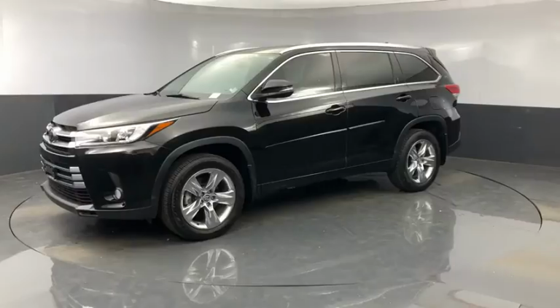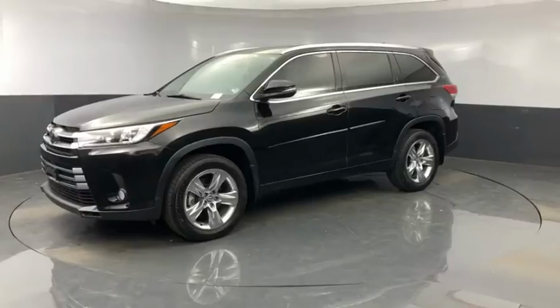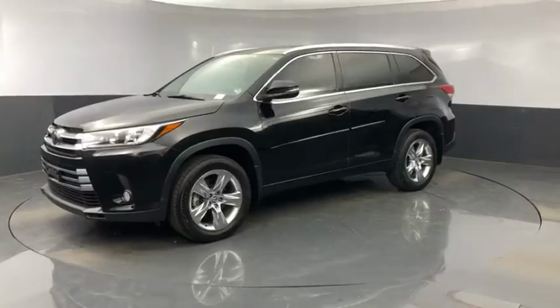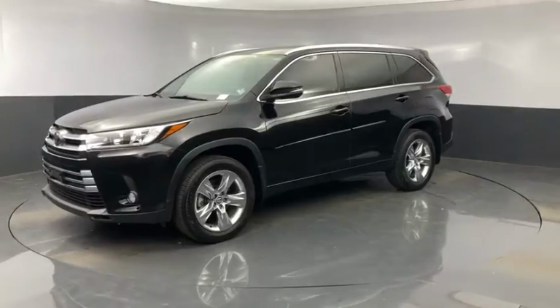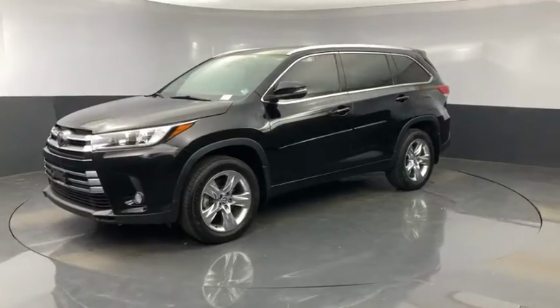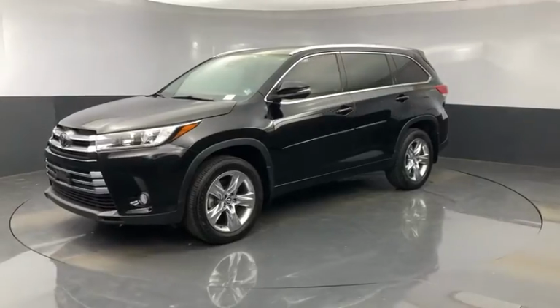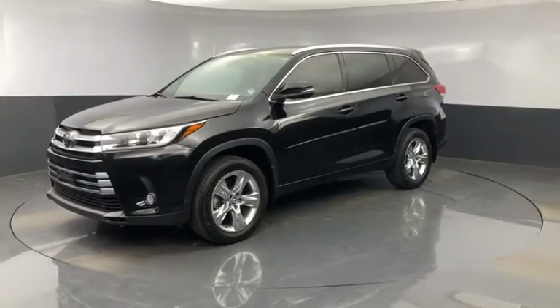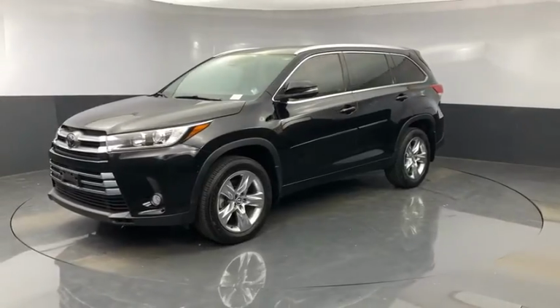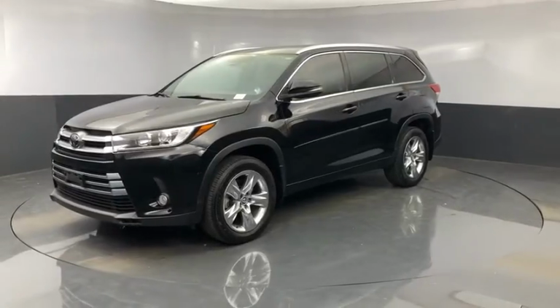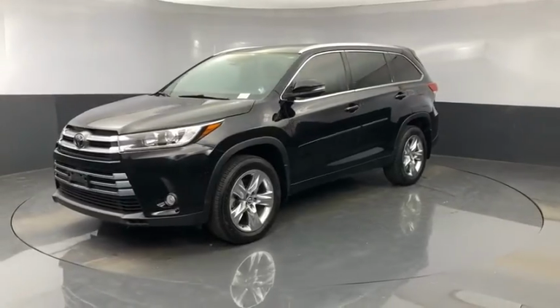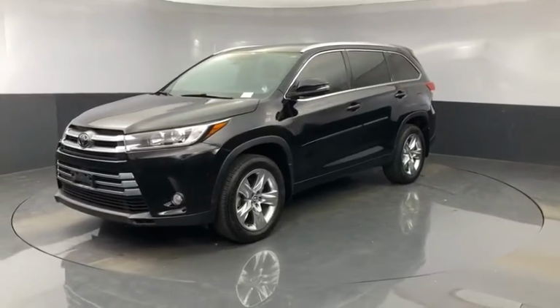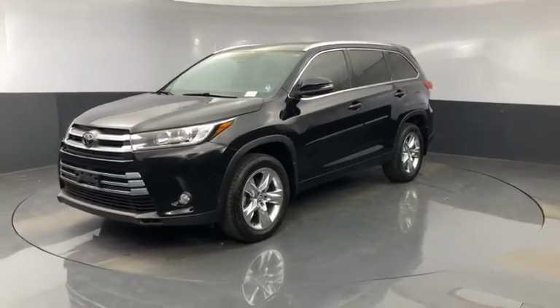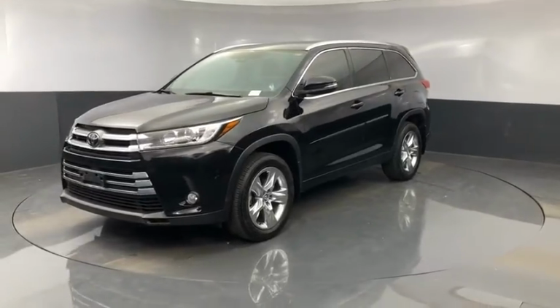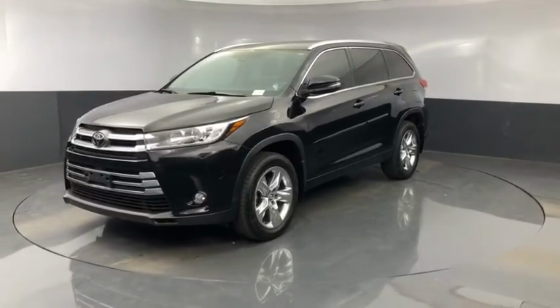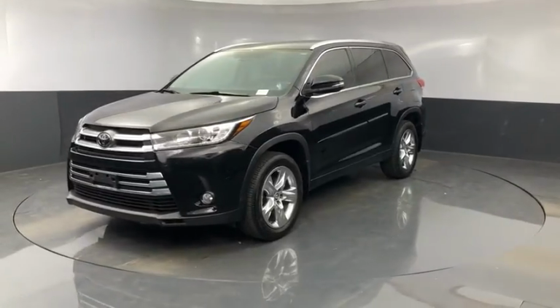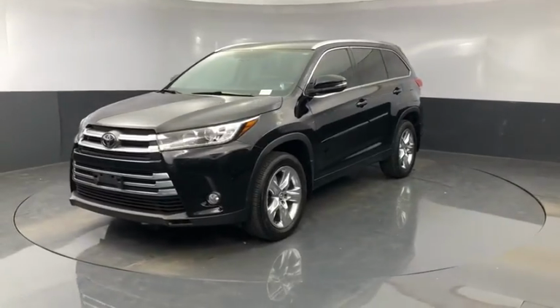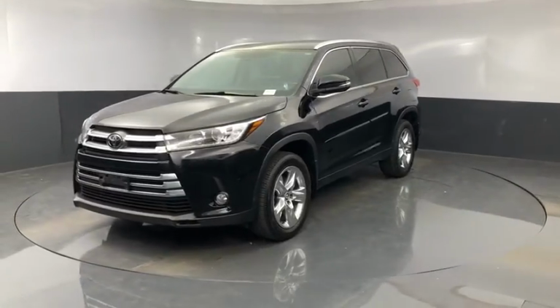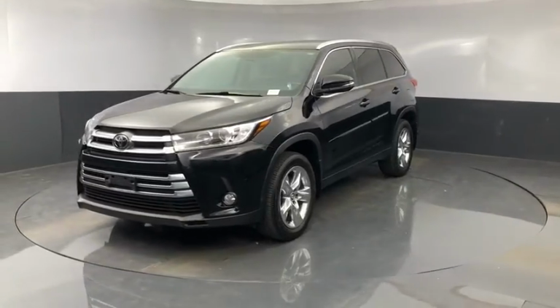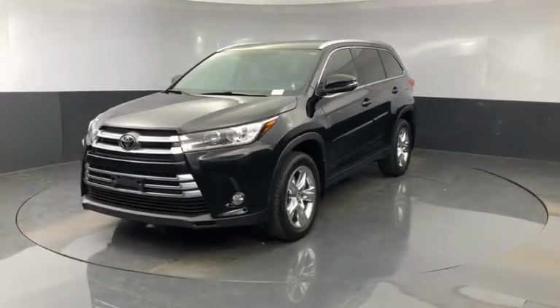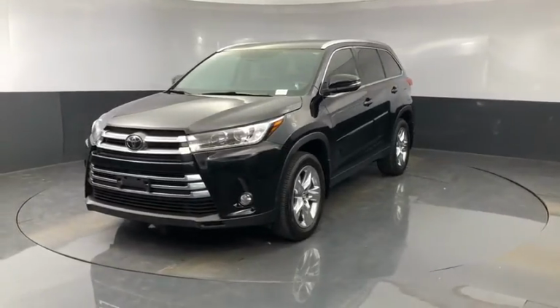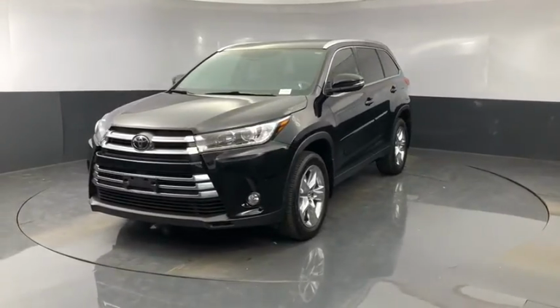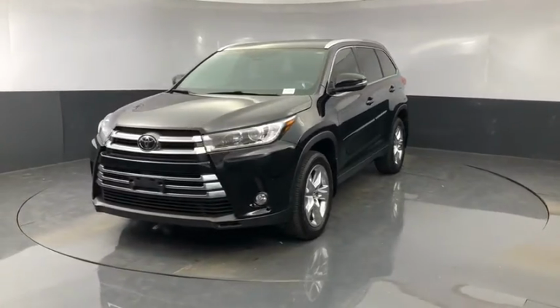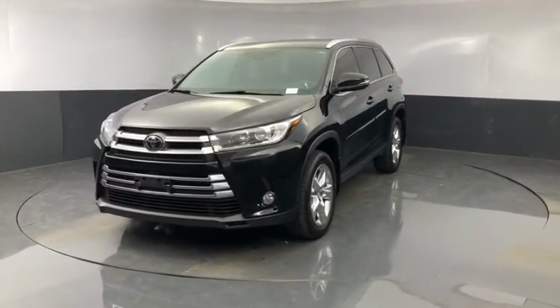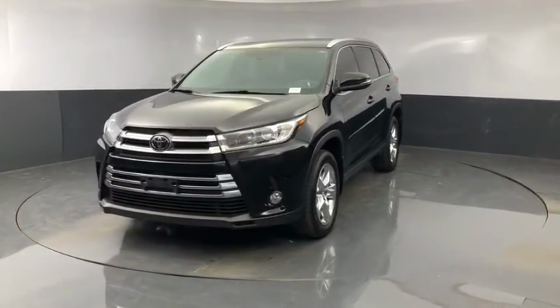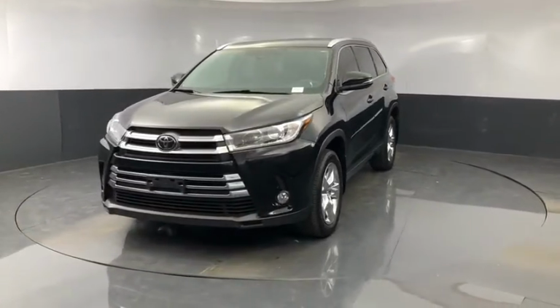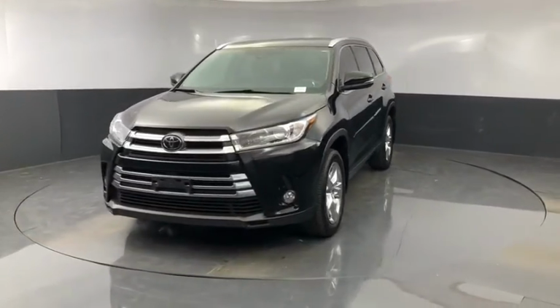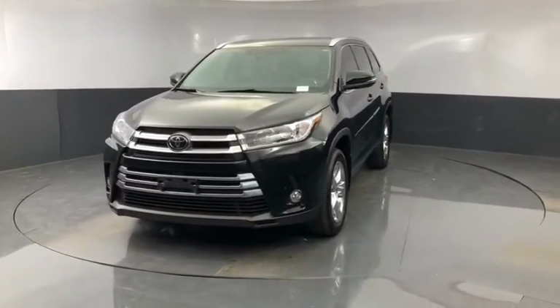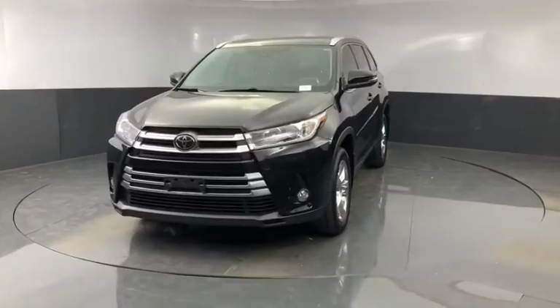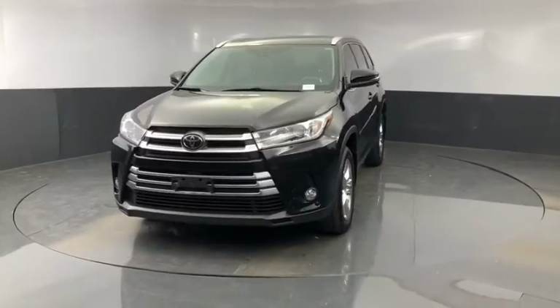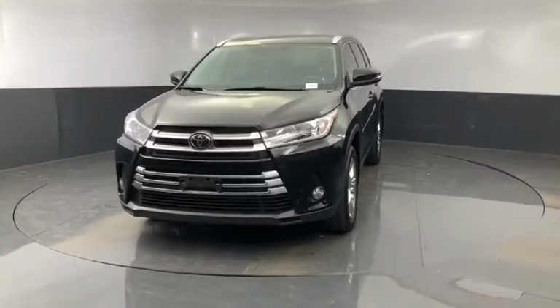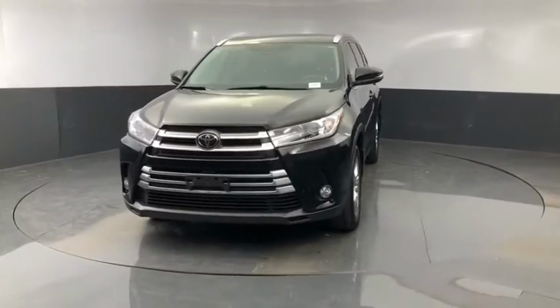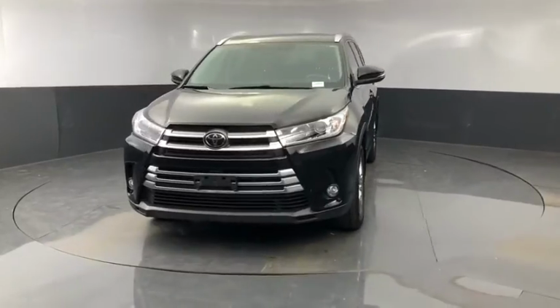Come test drive the 2018 Toyota Highlander. The Highlander is the SUV that's thought of everything.